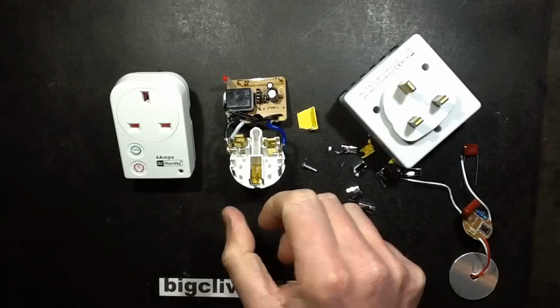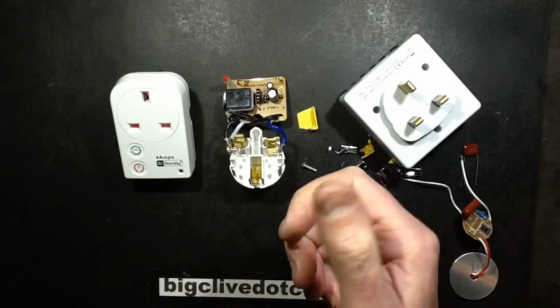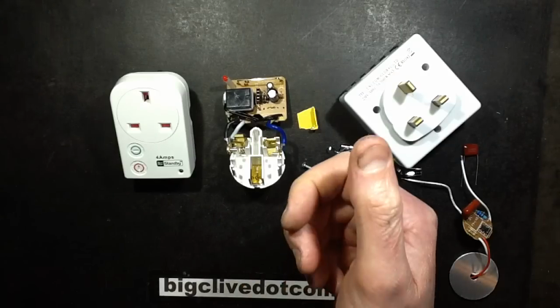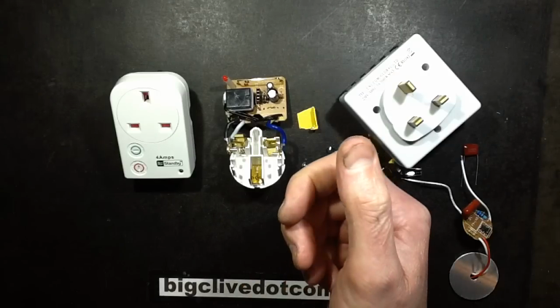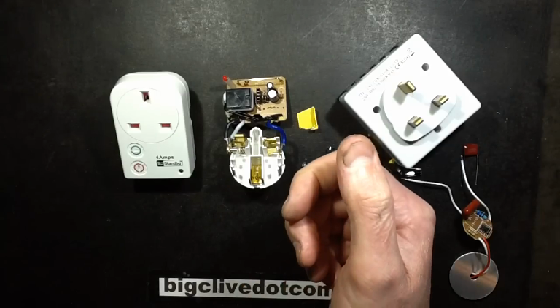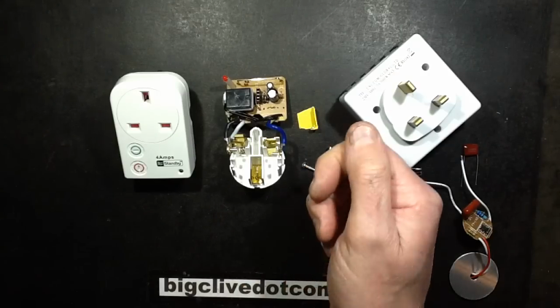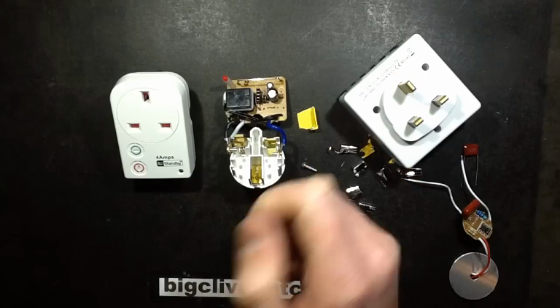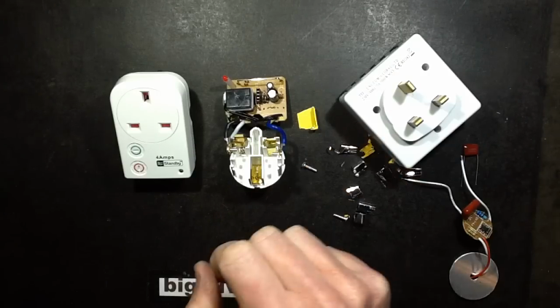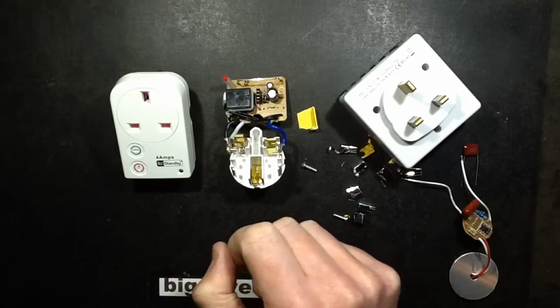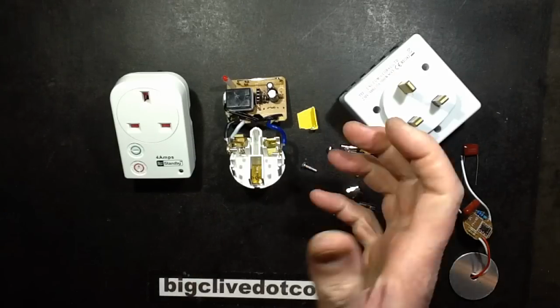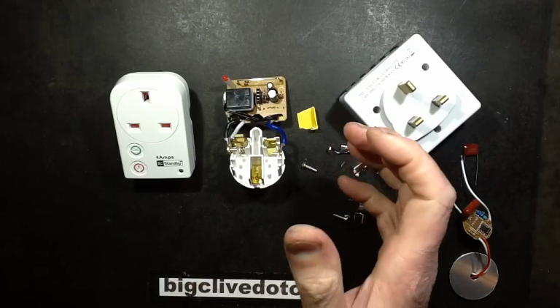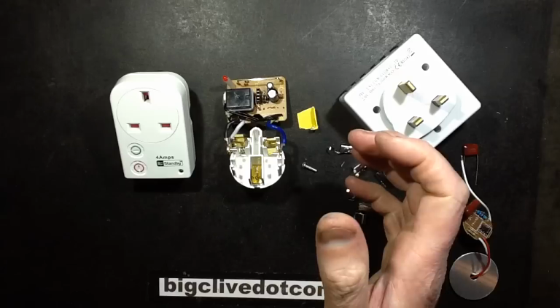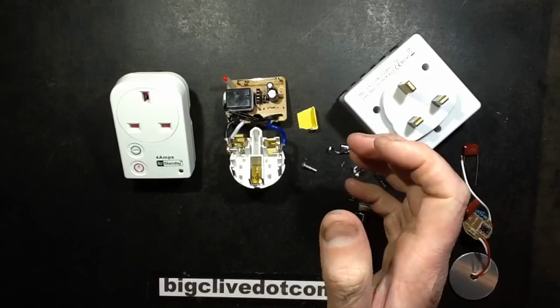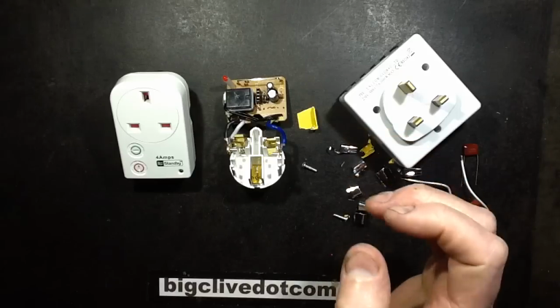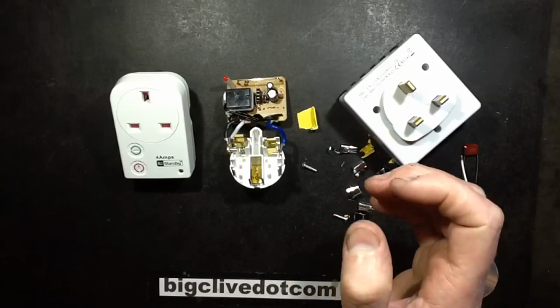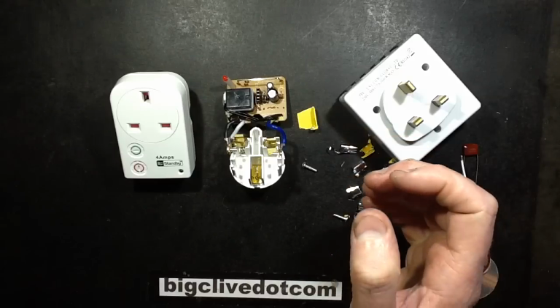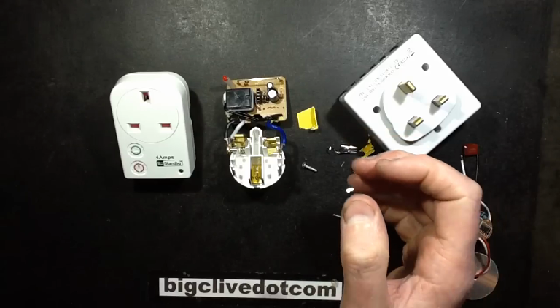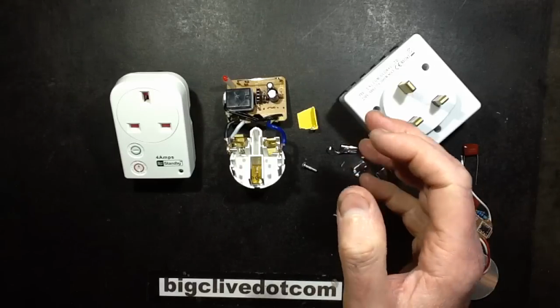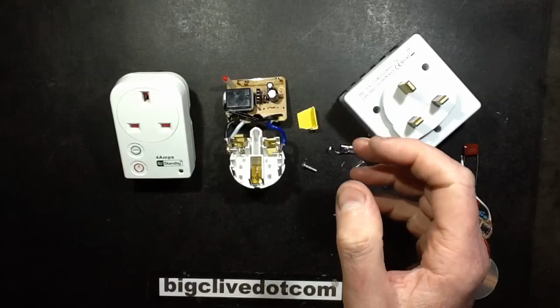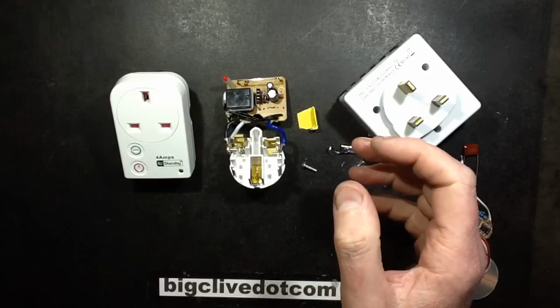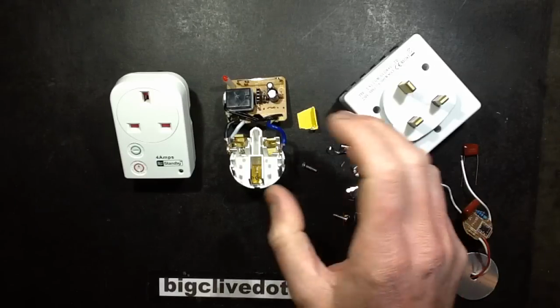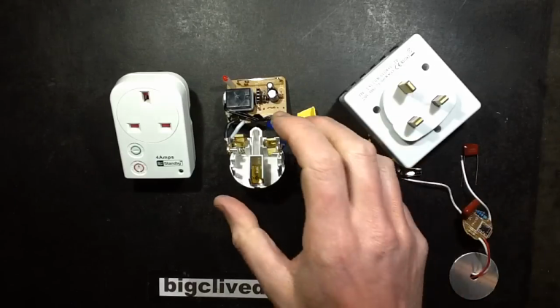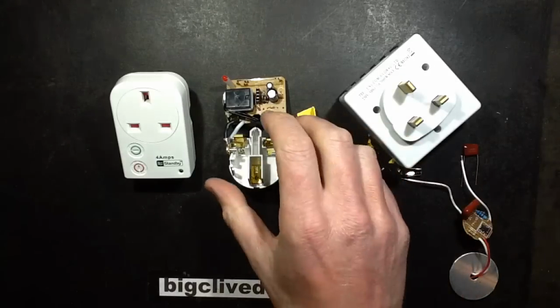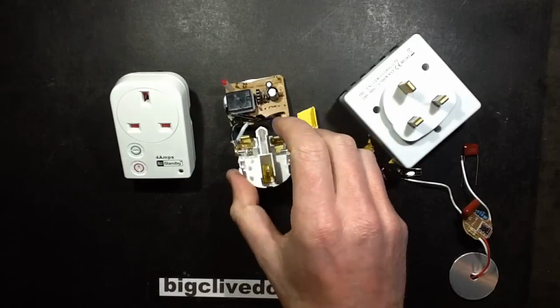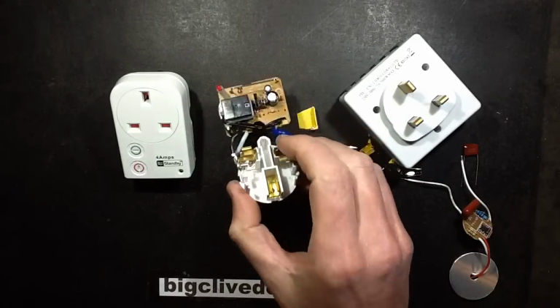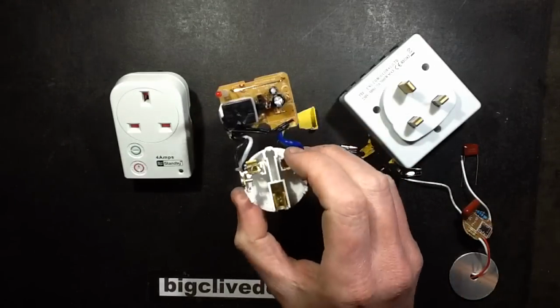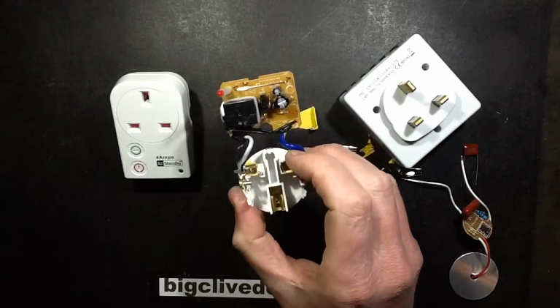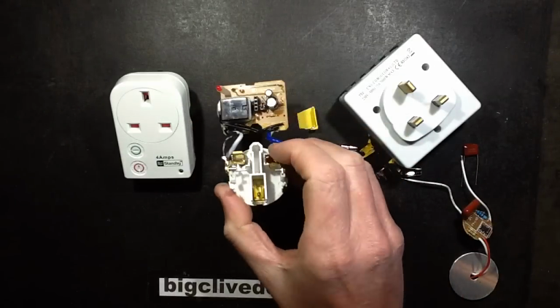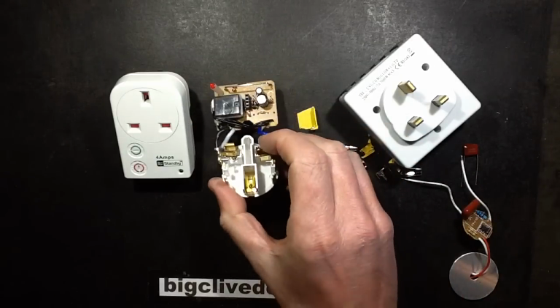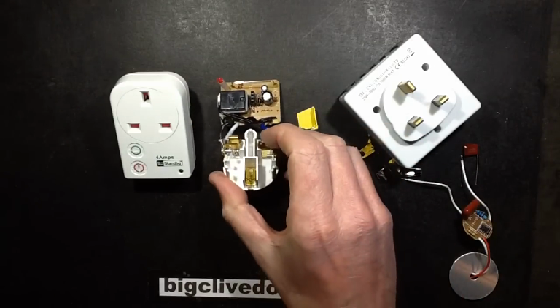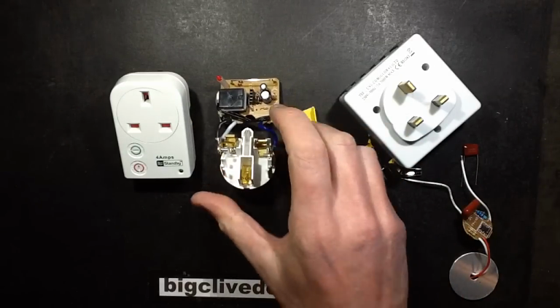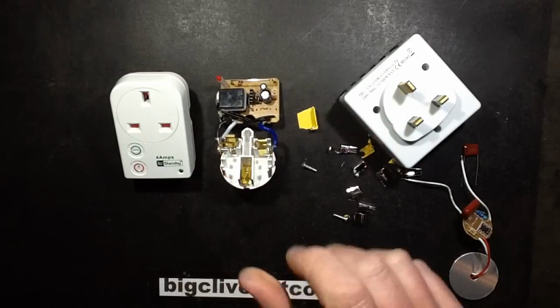You'd press the button, it would turn back on, and then after a while it would turn back off. It just wouldn't hold on at all.